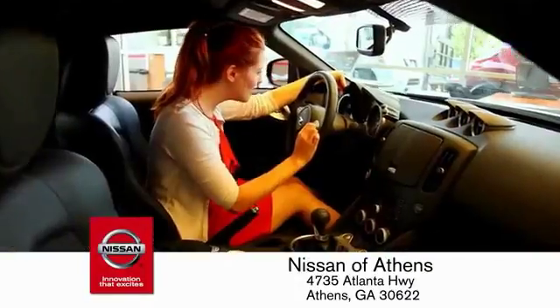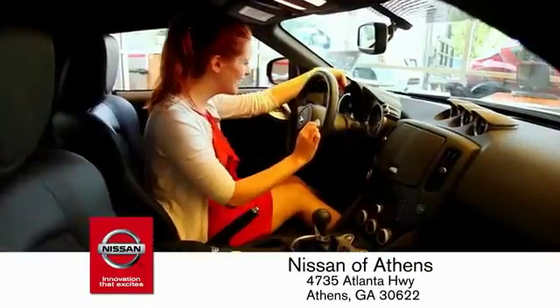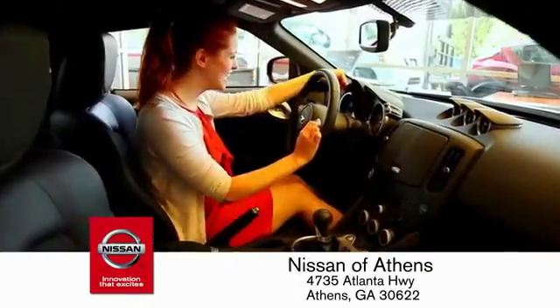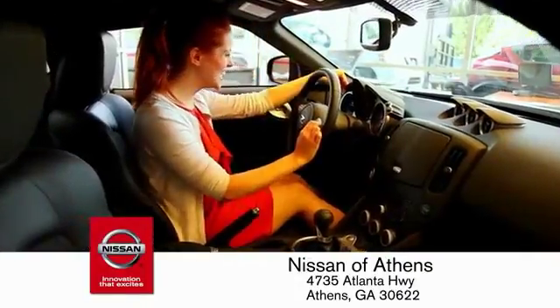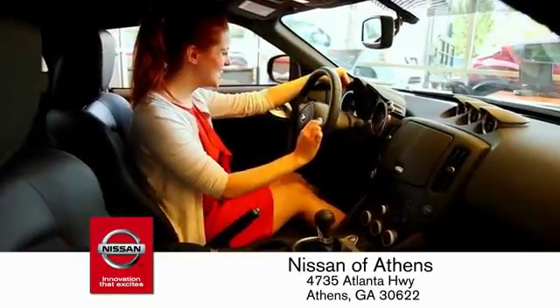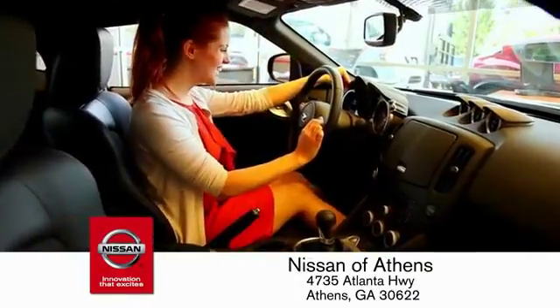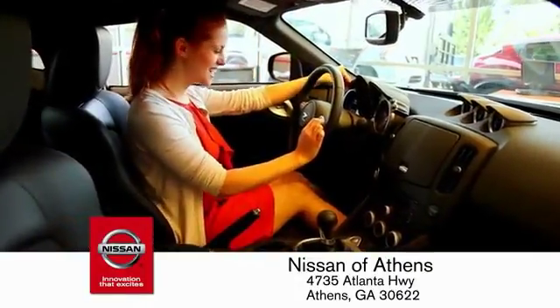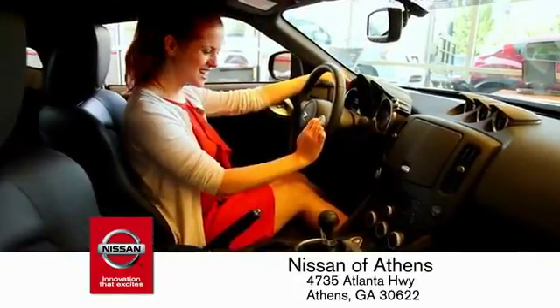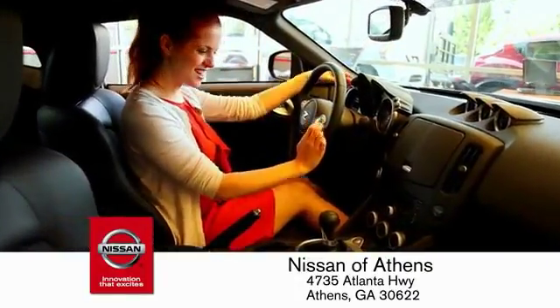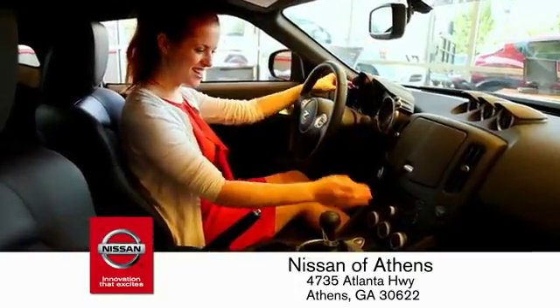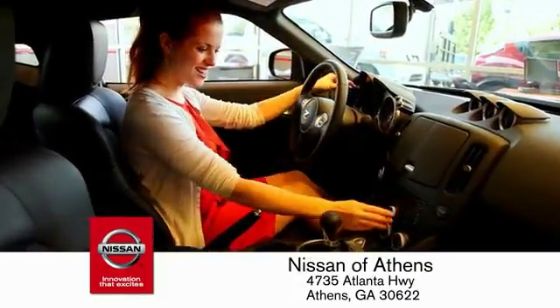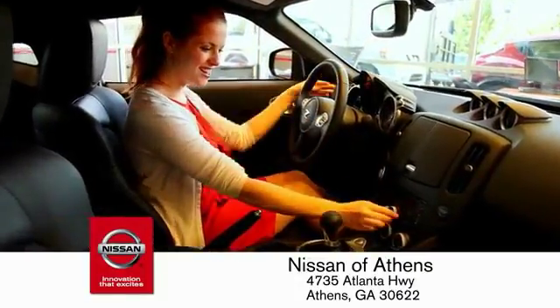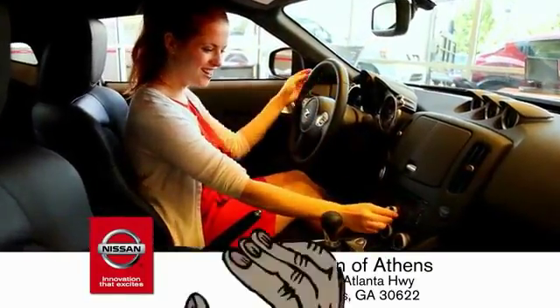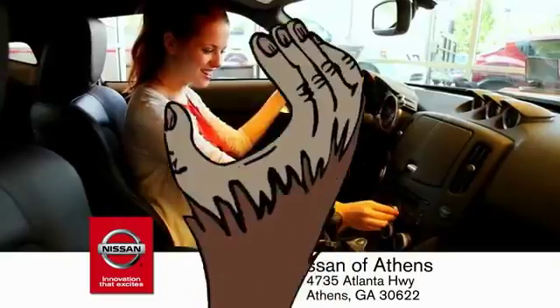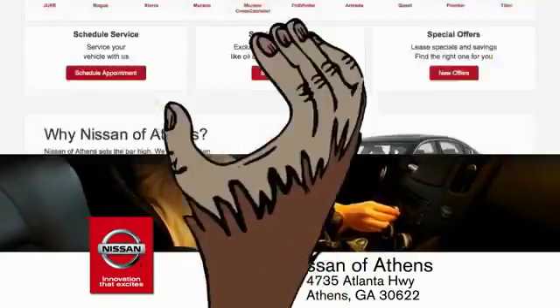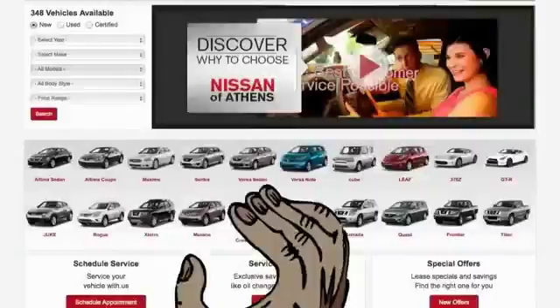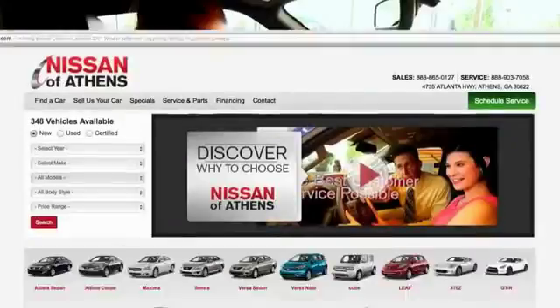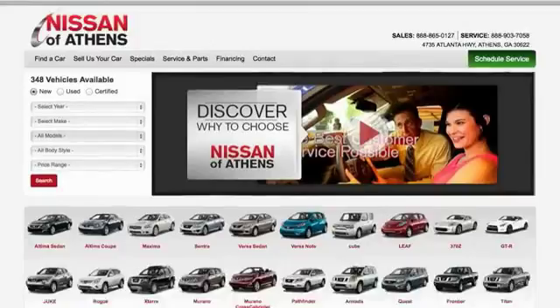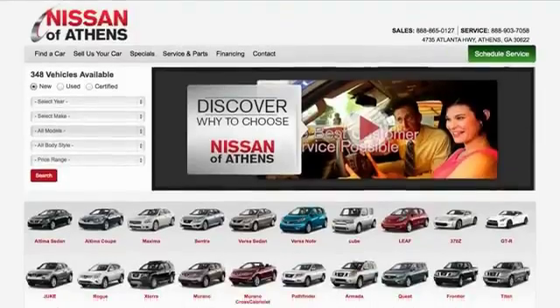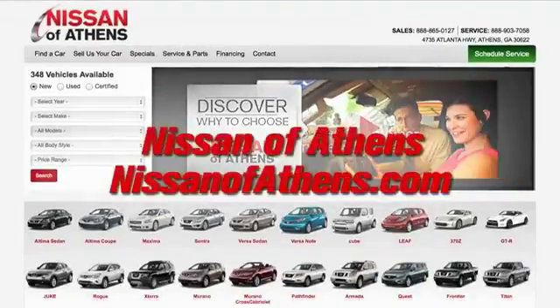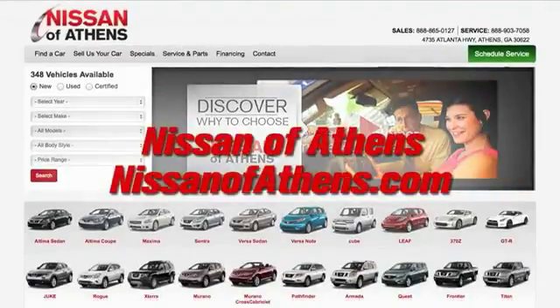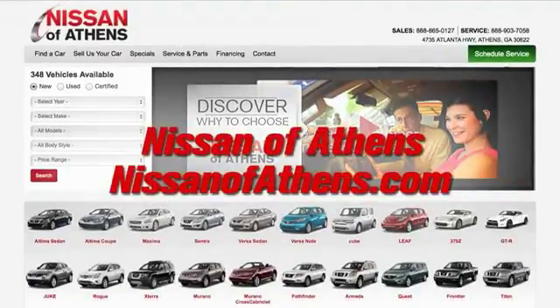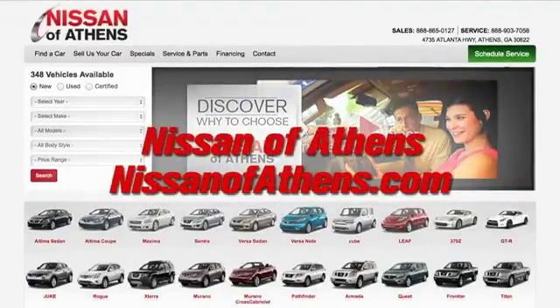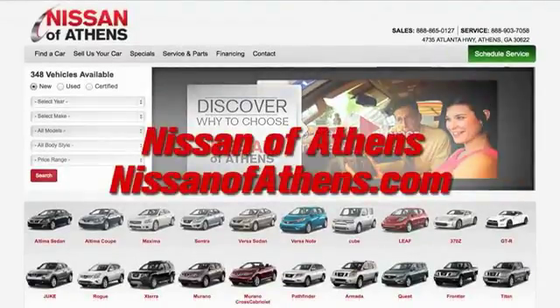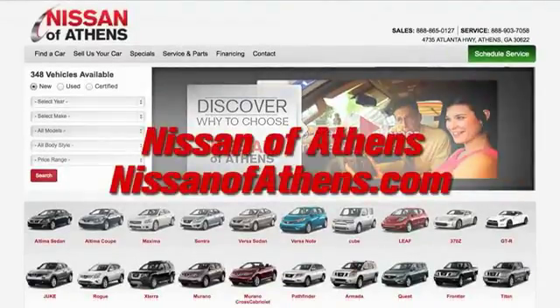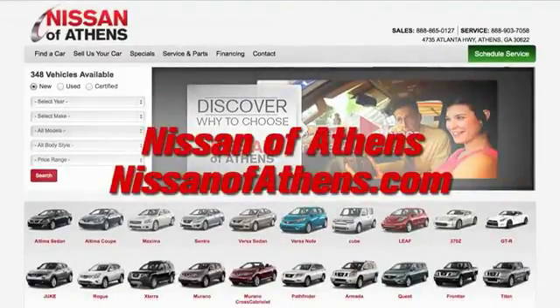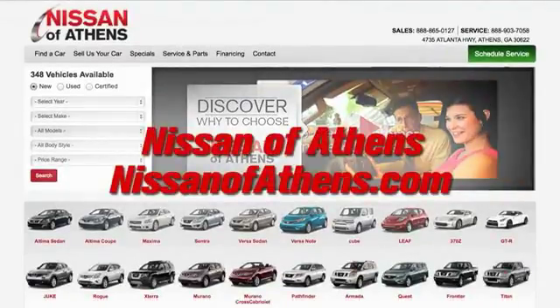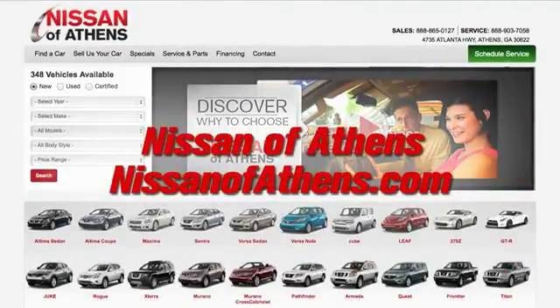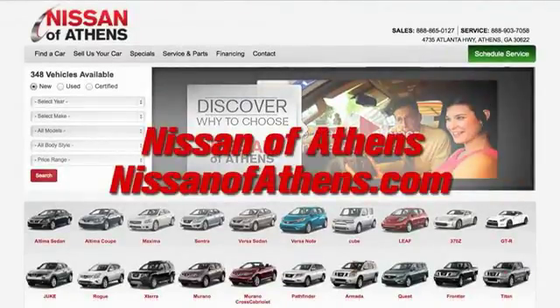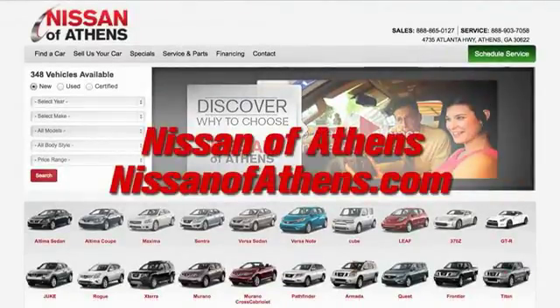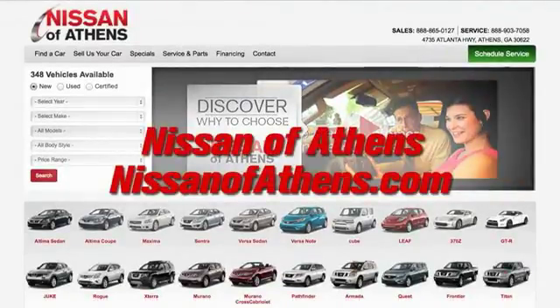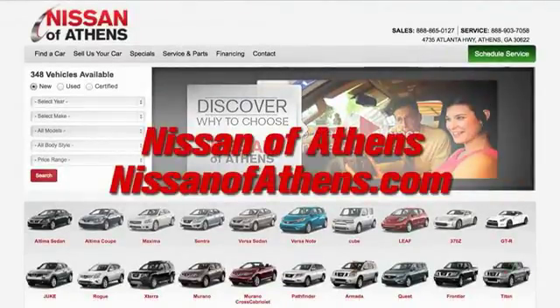There are easy ways to satisfy your financing needs. The easy way to buy a car is to shop at Nissan of Athens.